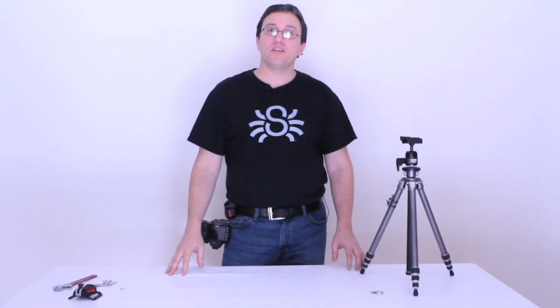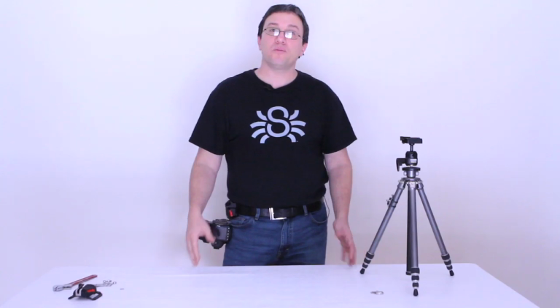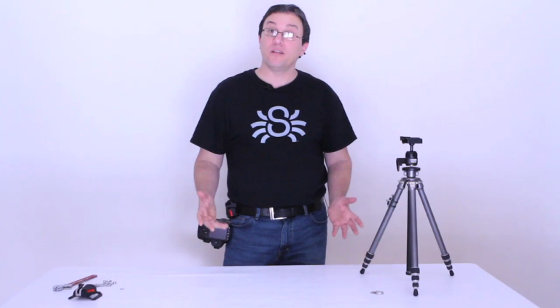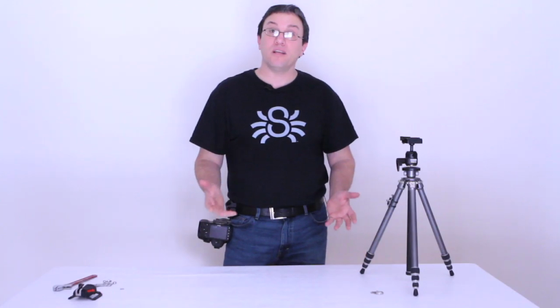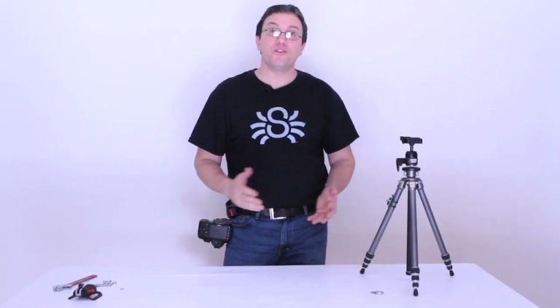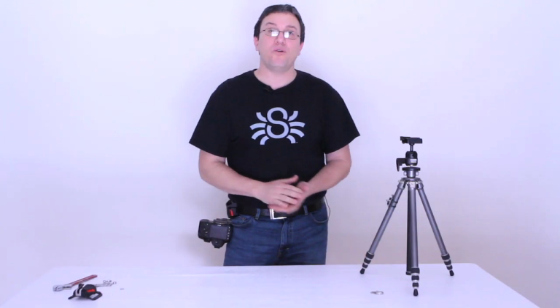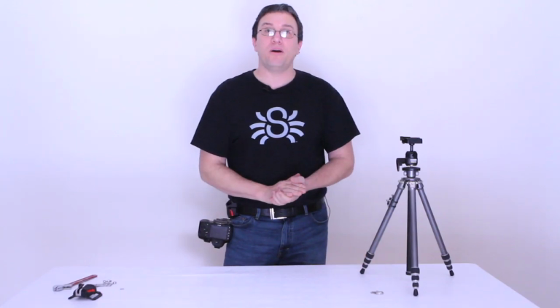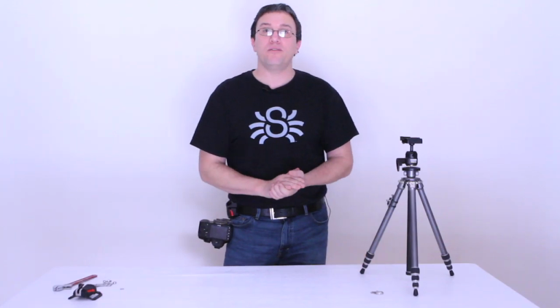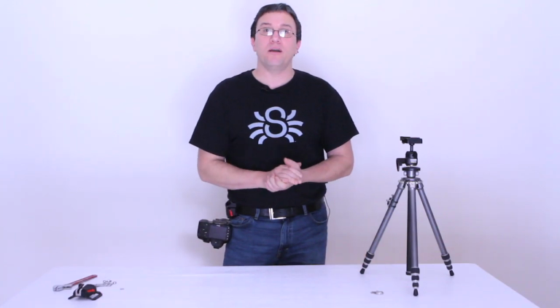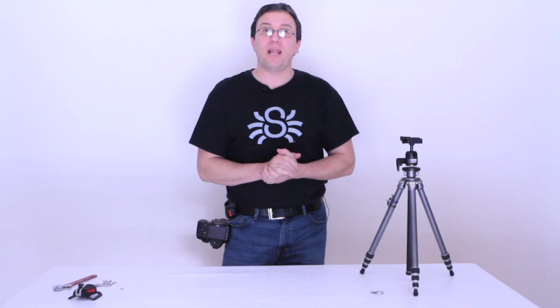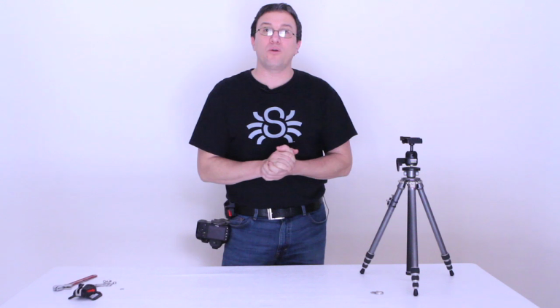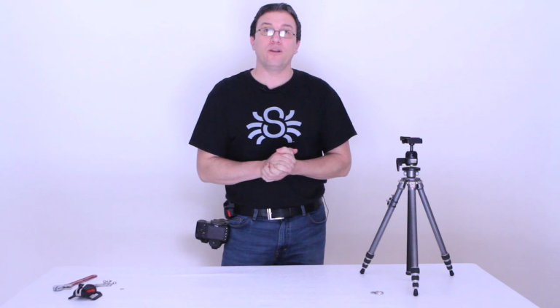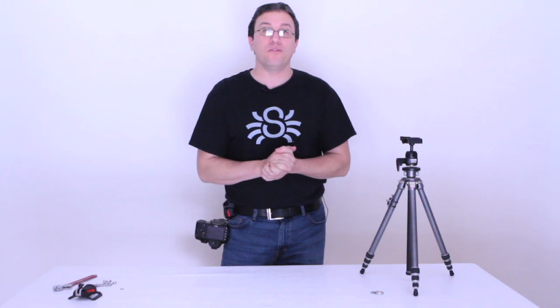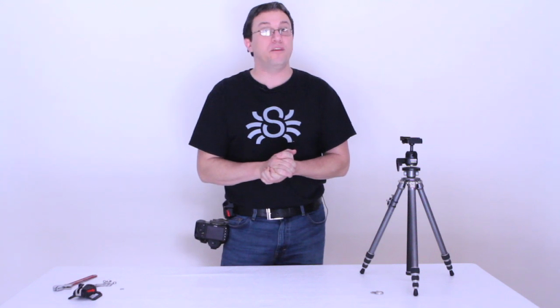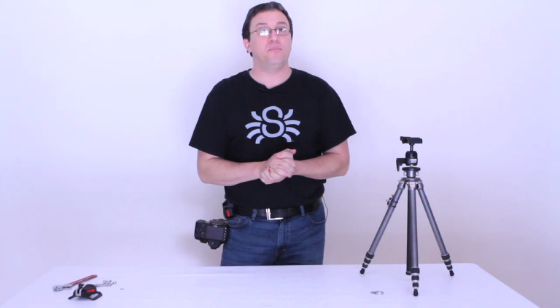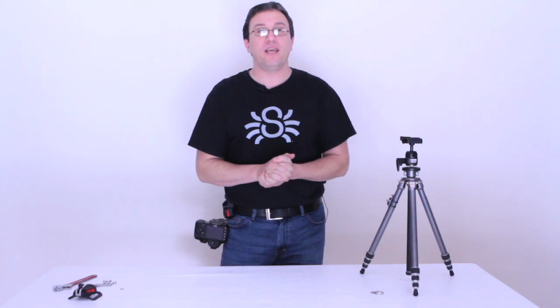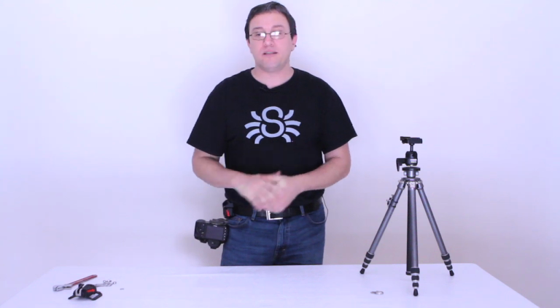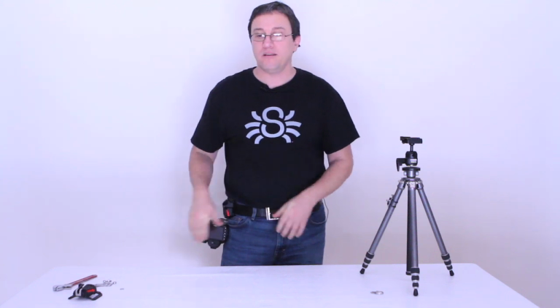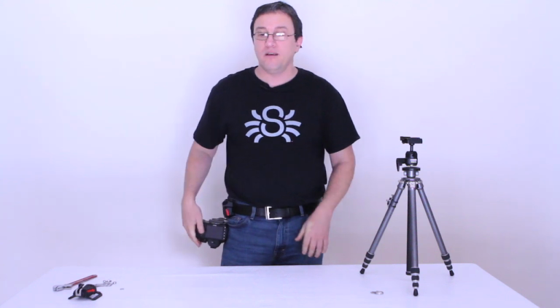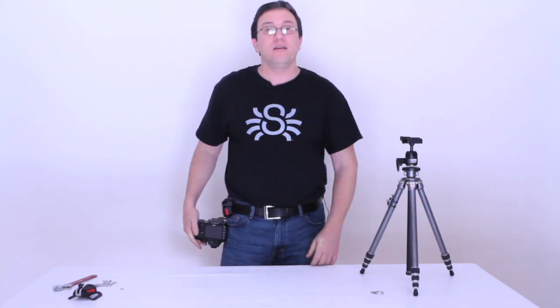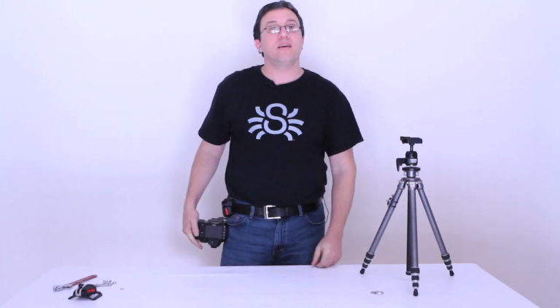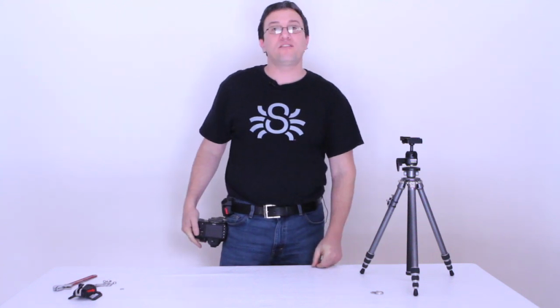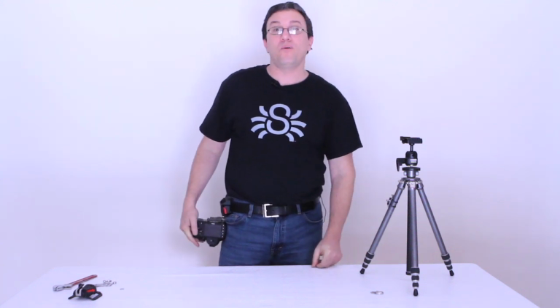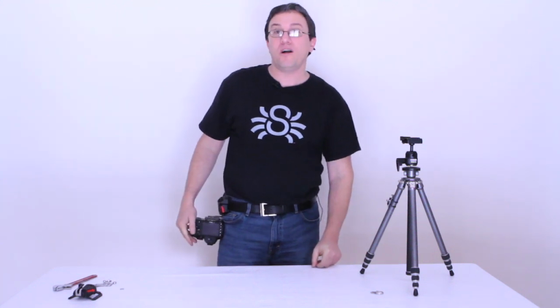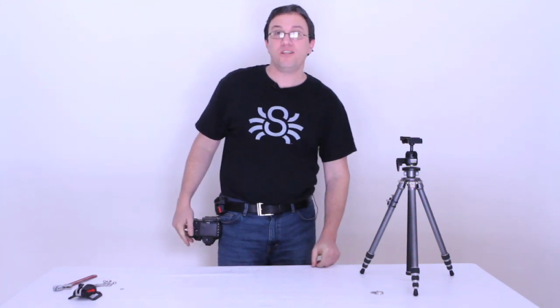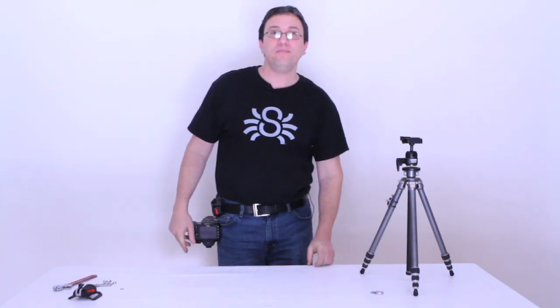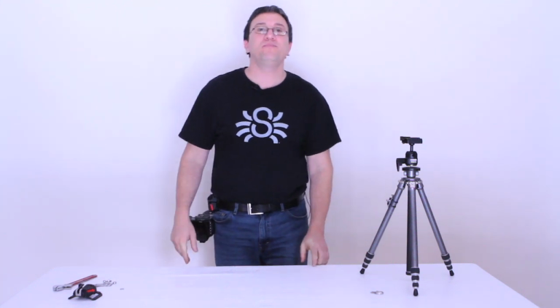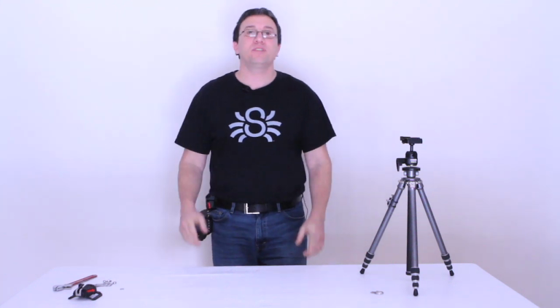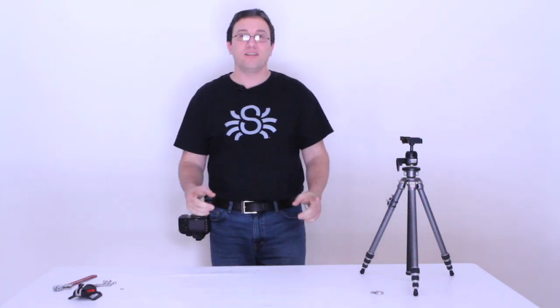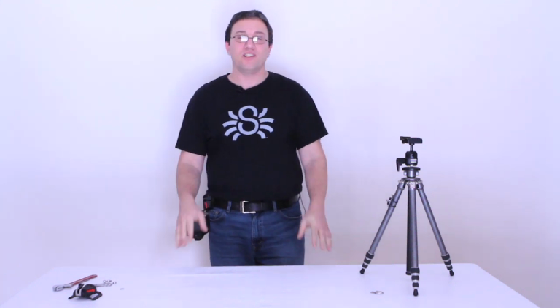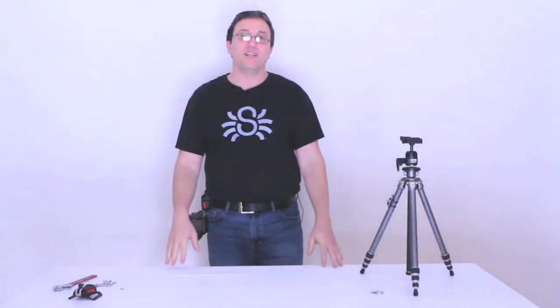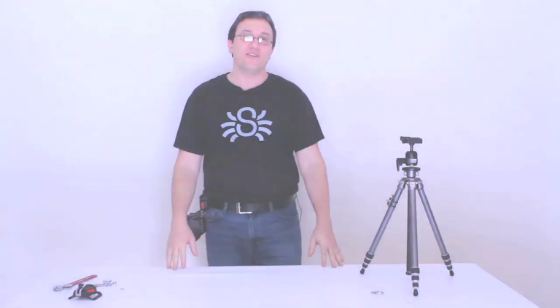So this was a little intro about the Black Widow Thin Plate. Thanks for watching. Catch you later.